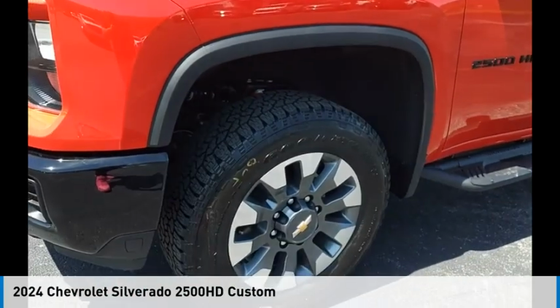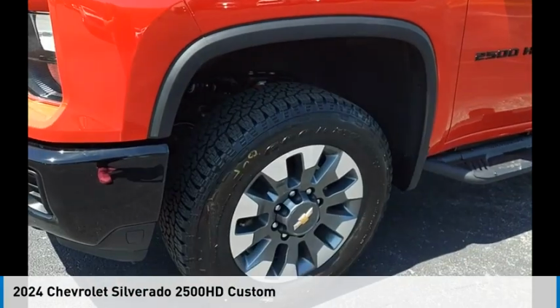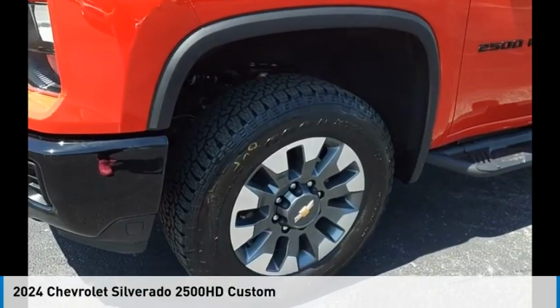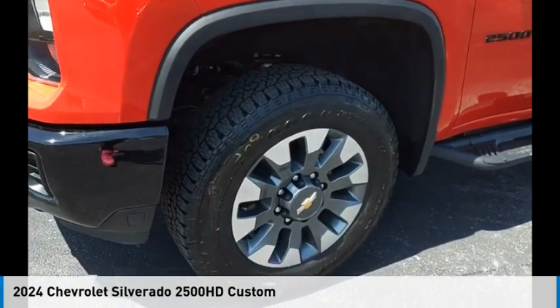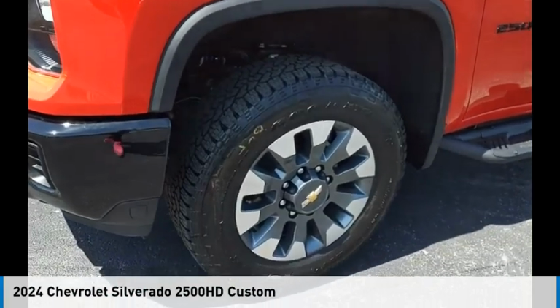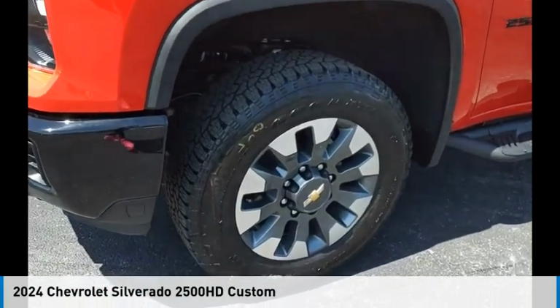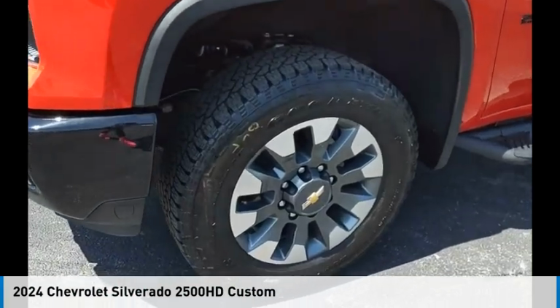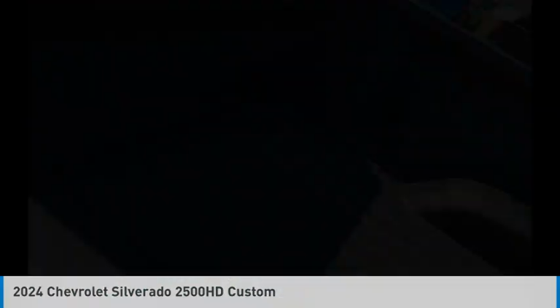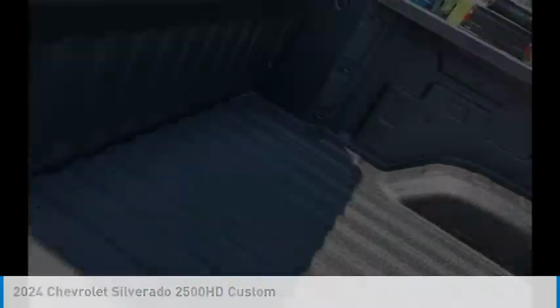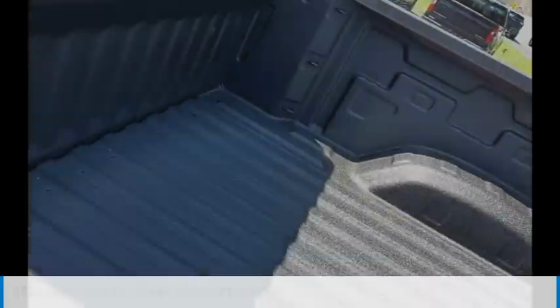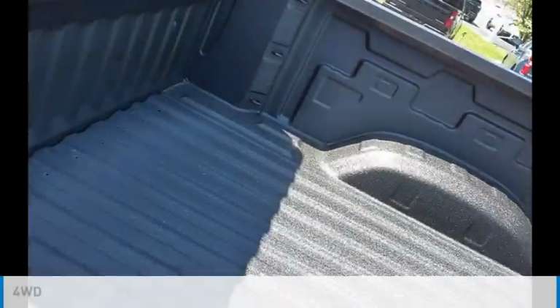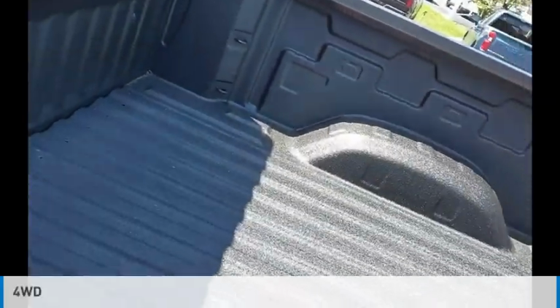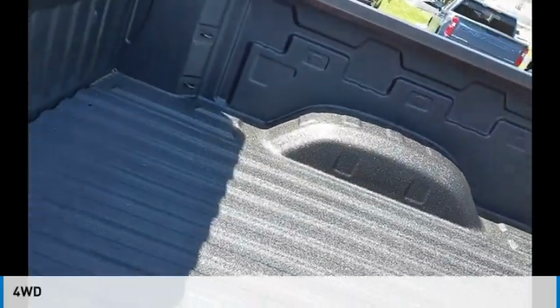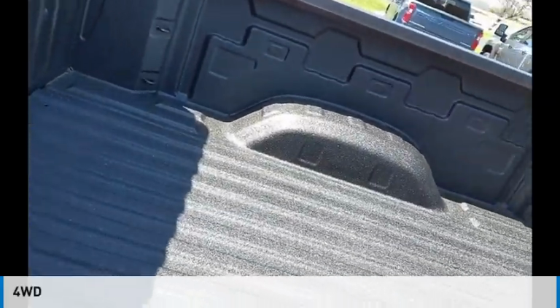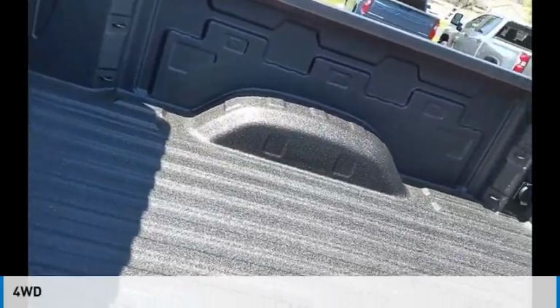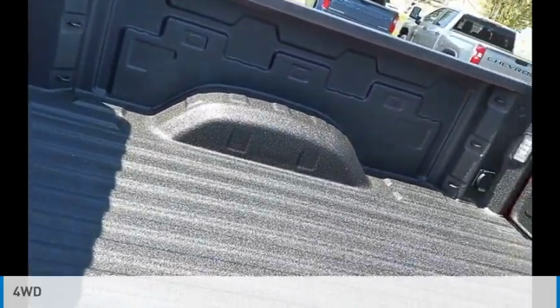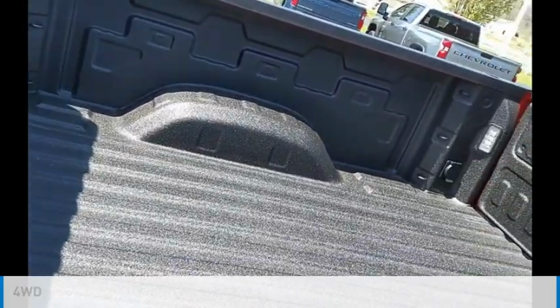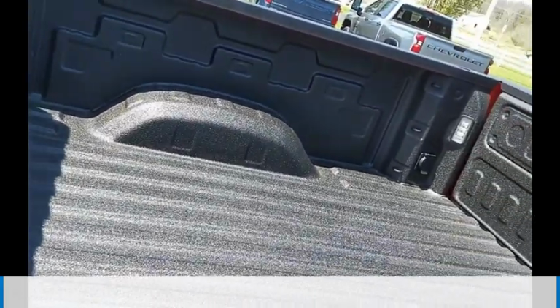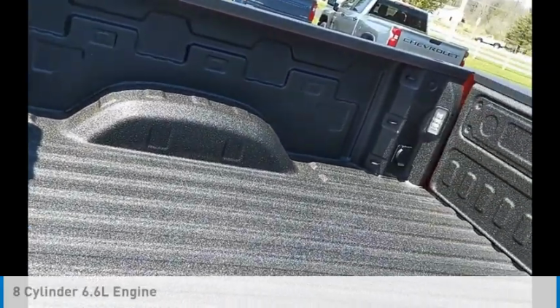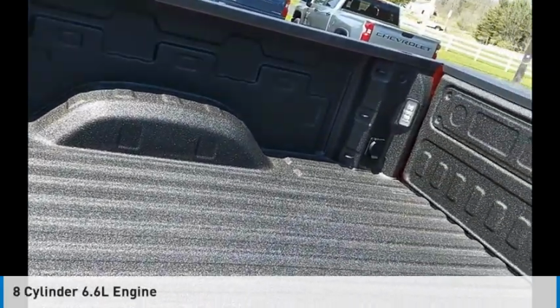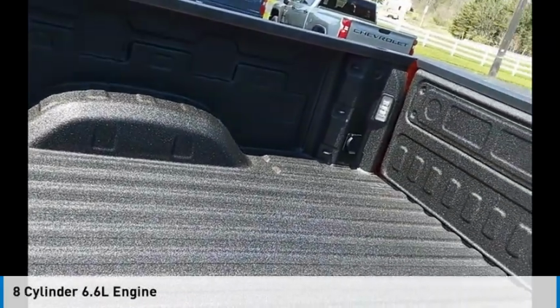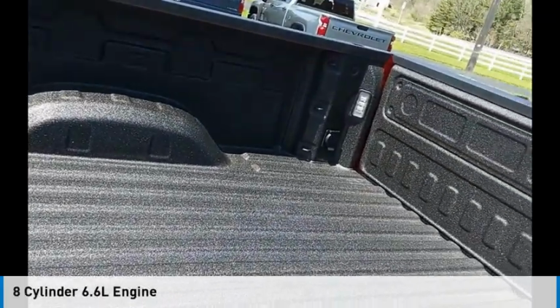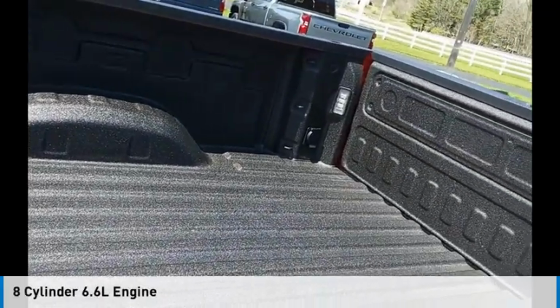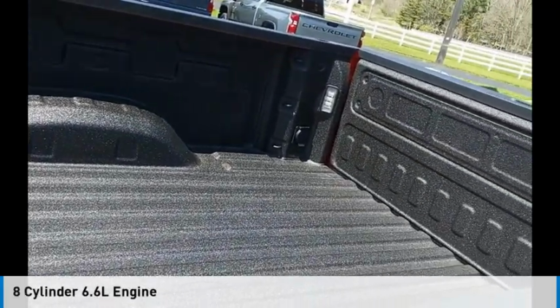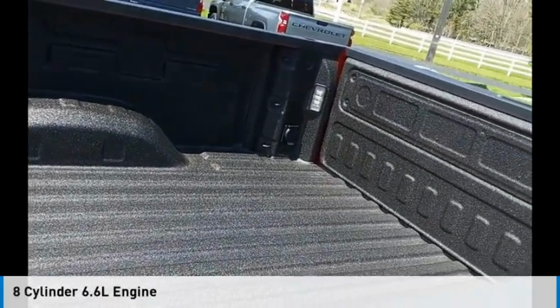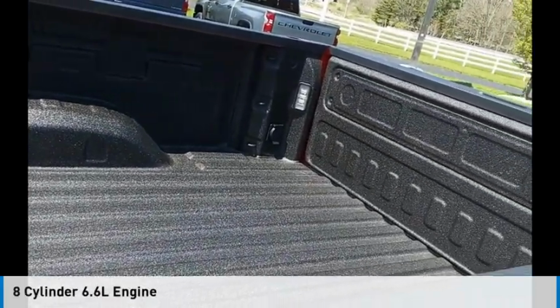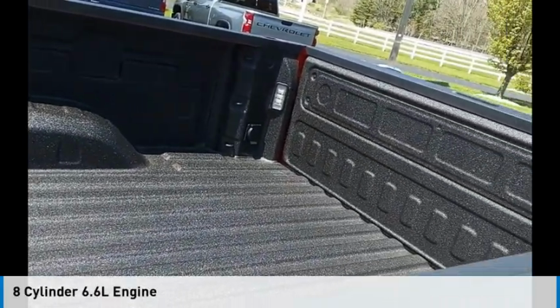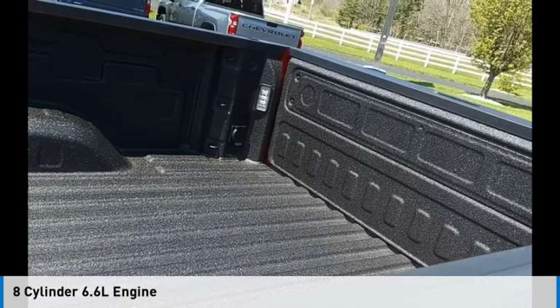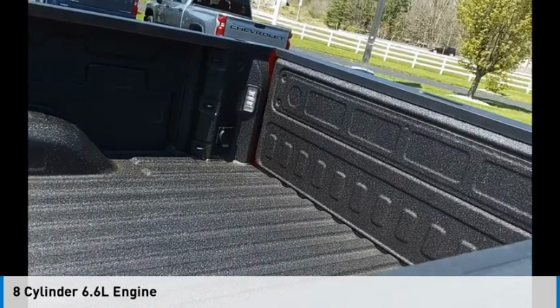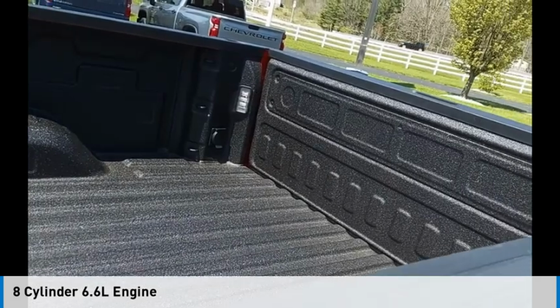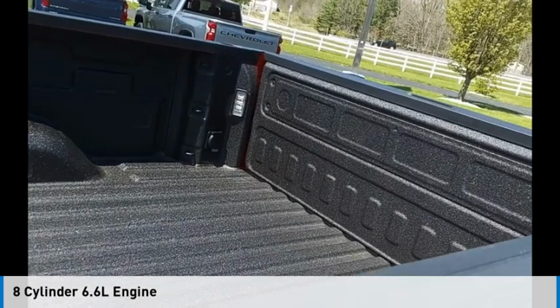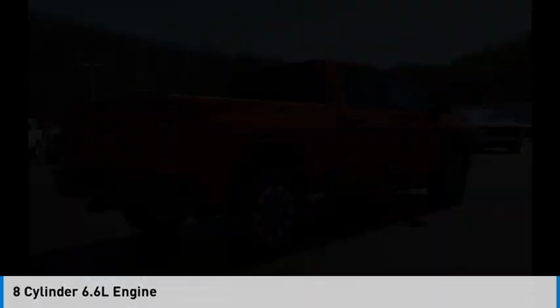This vehicle is powered by a four-wheel drive, eight-cylinder, 6.6-liter engine.